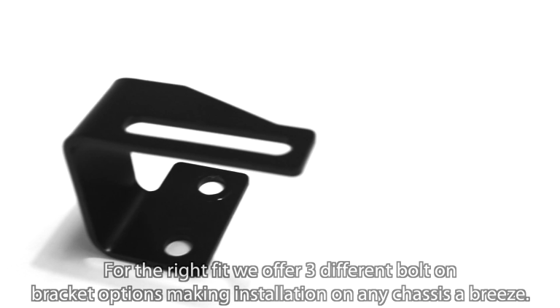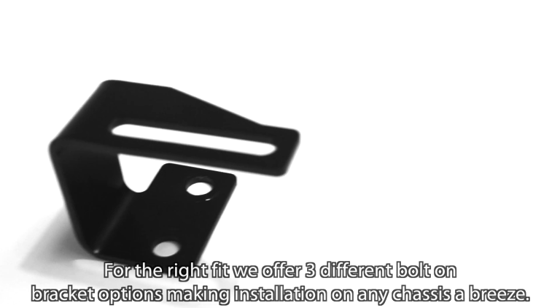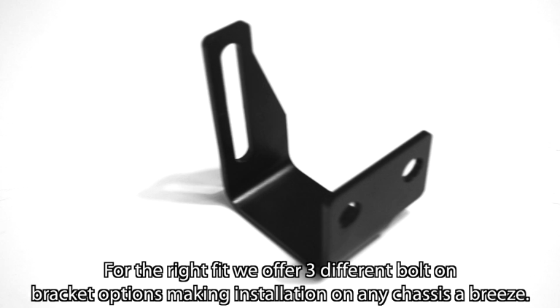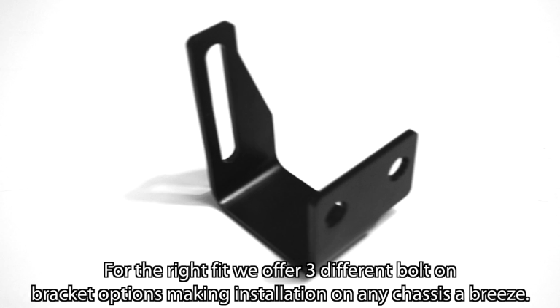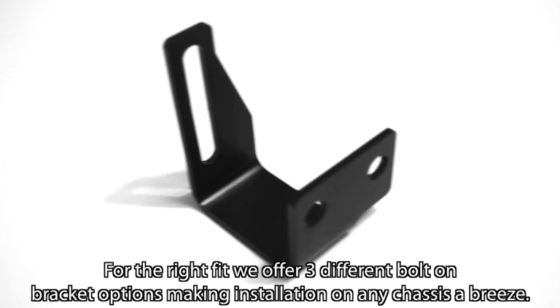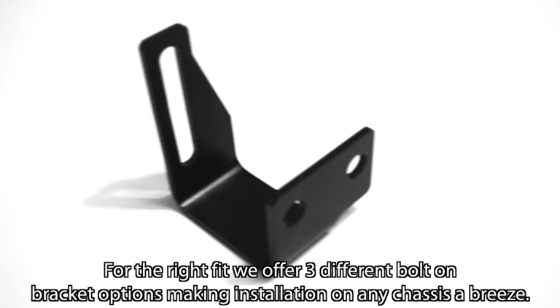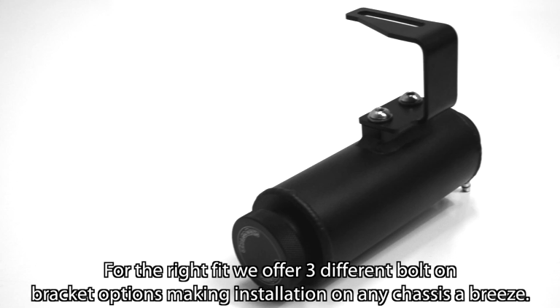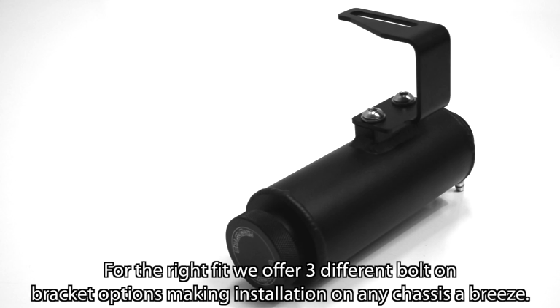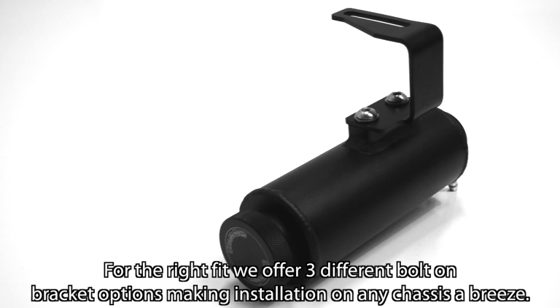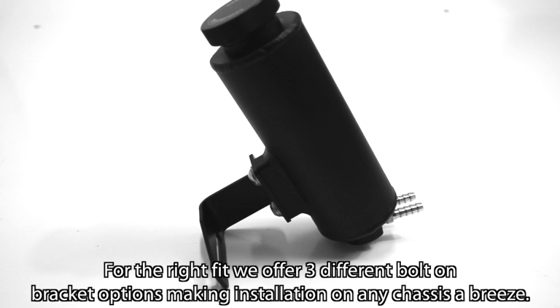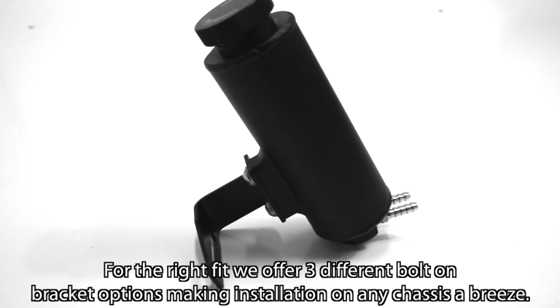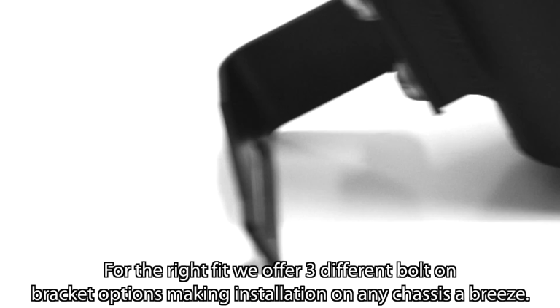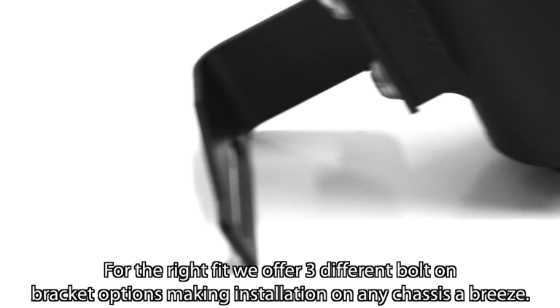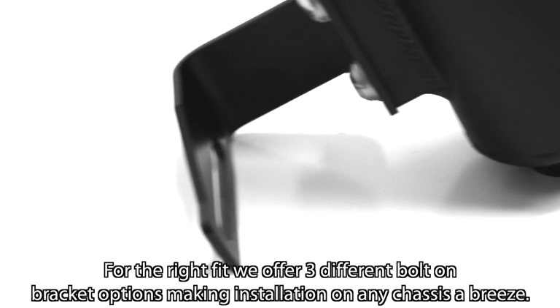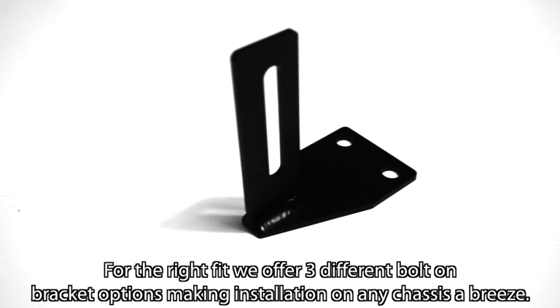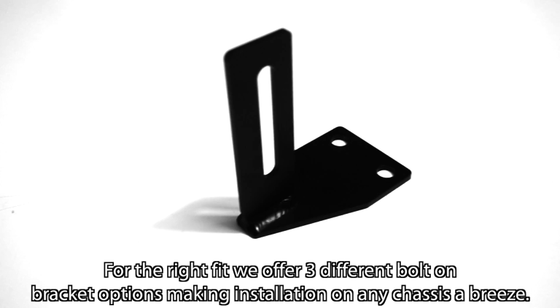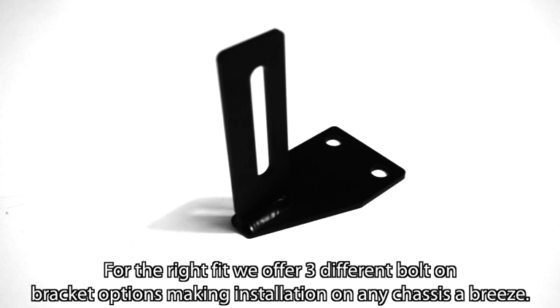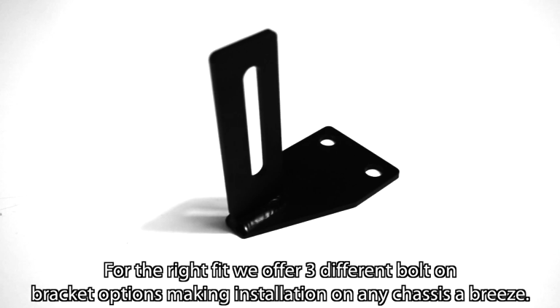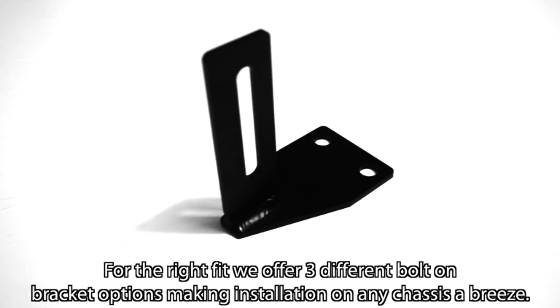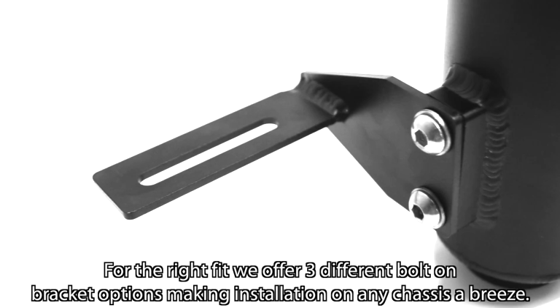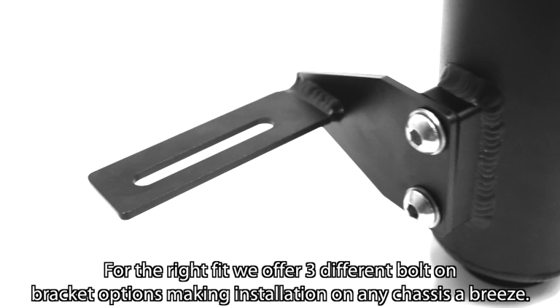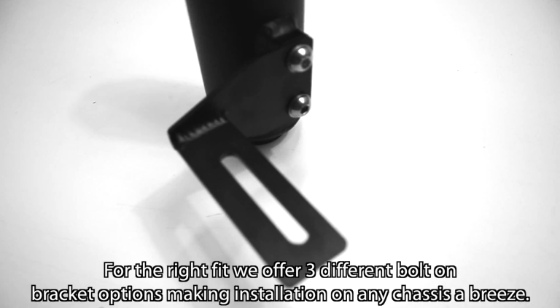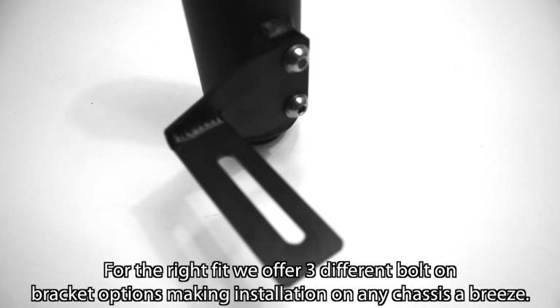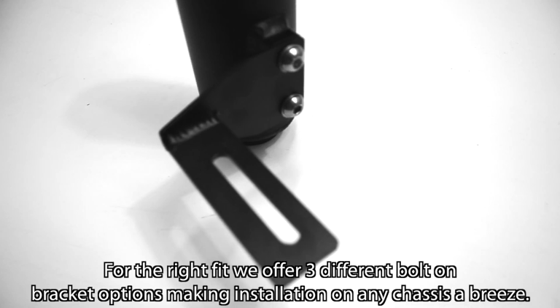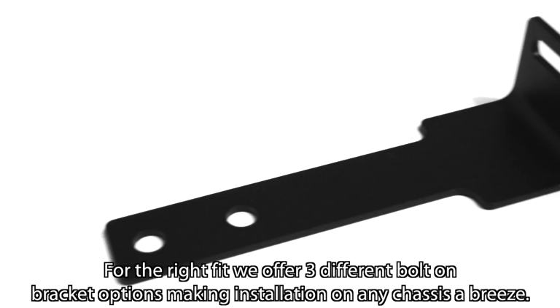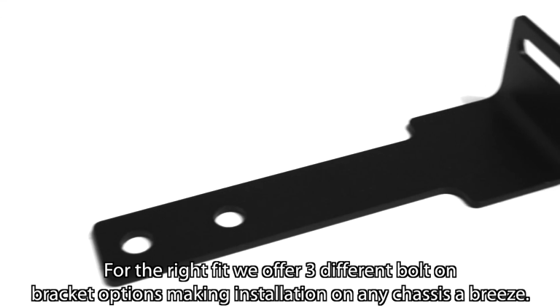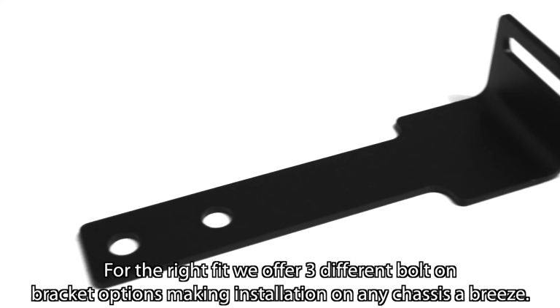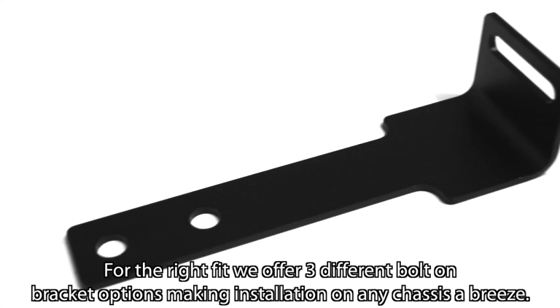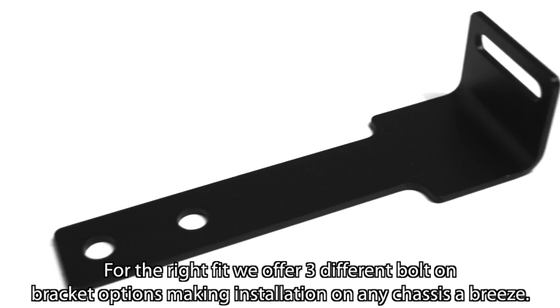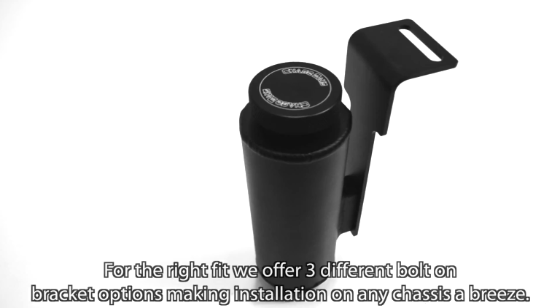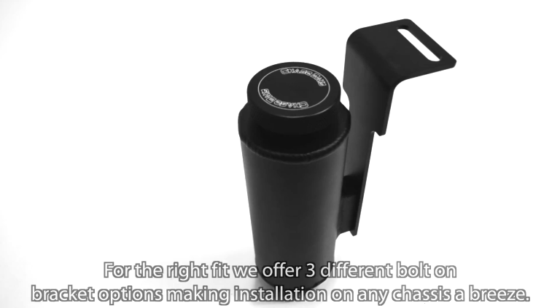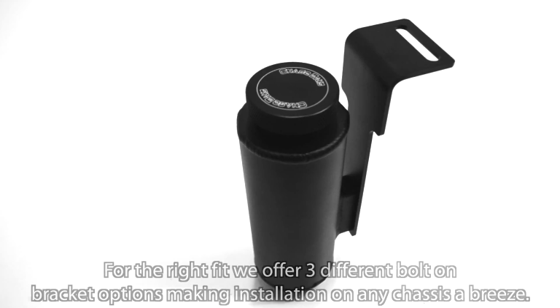For the right fit, we offer three different bolt-on bracket options, making installation on any chassis a breeze.